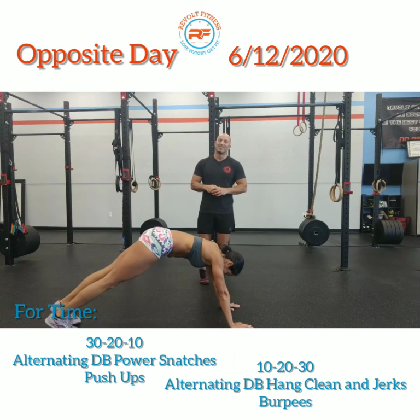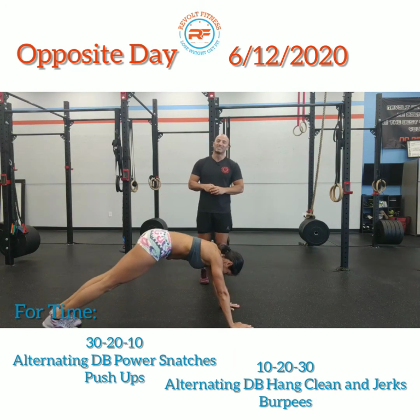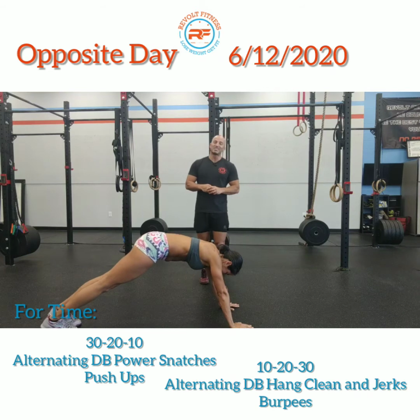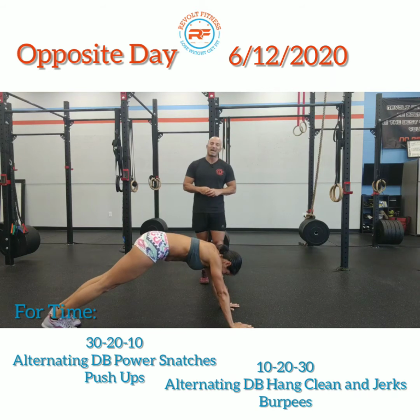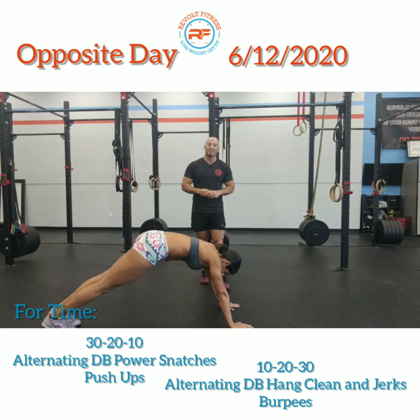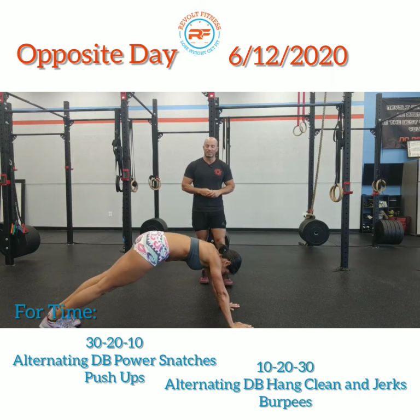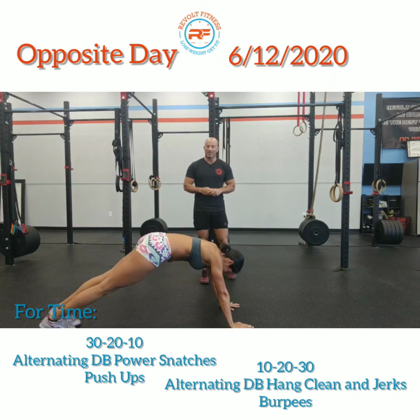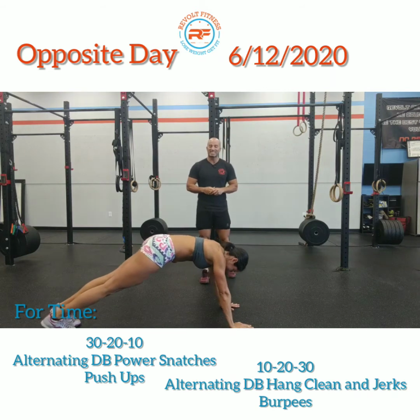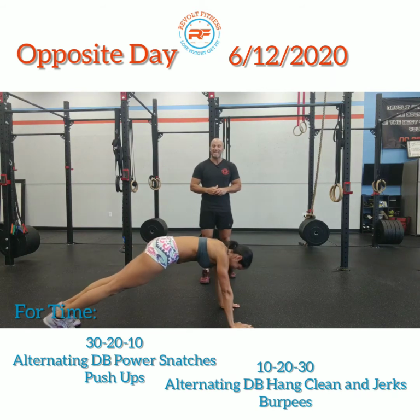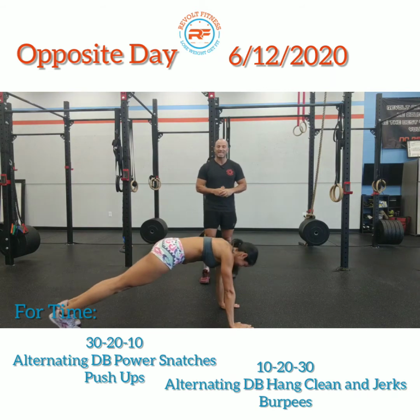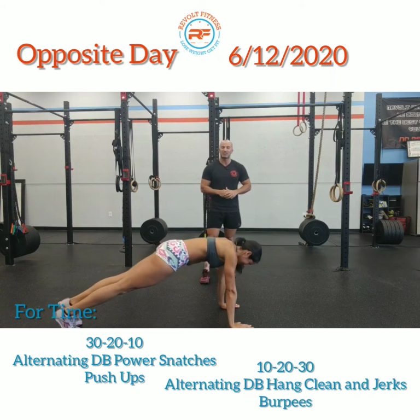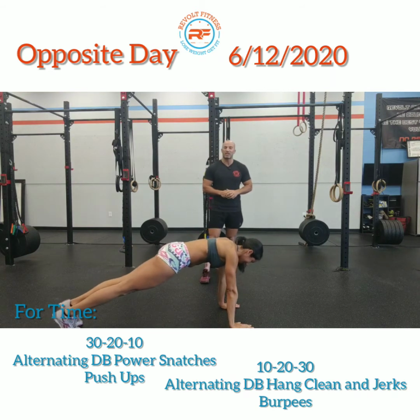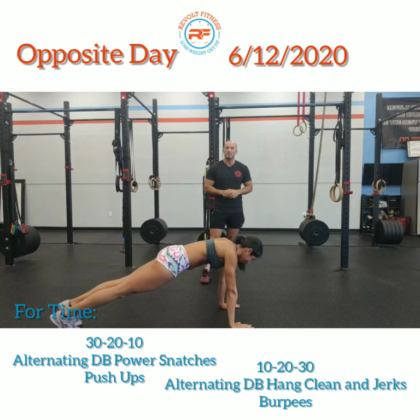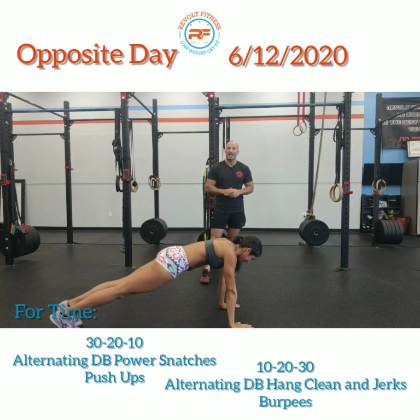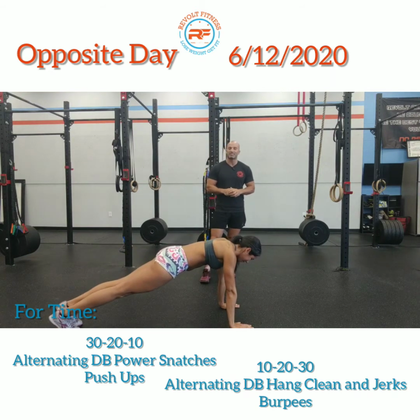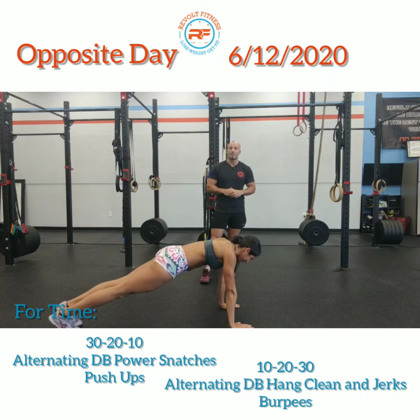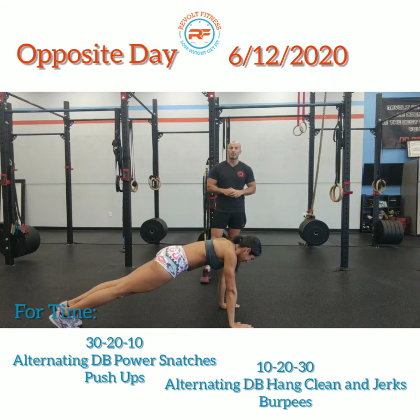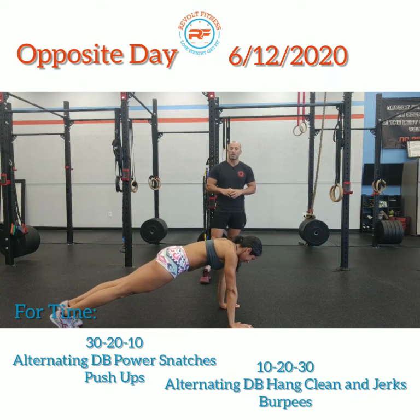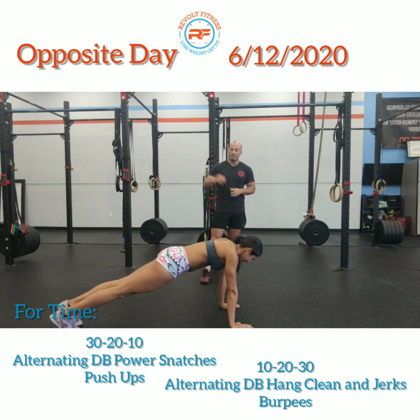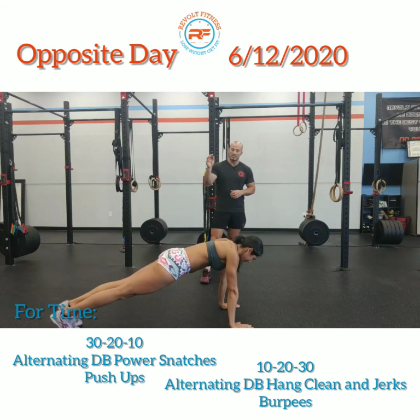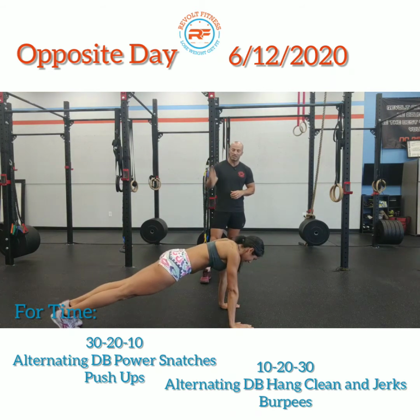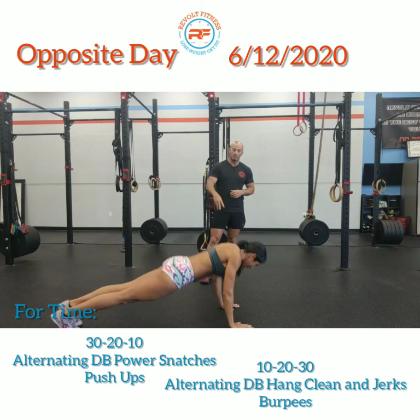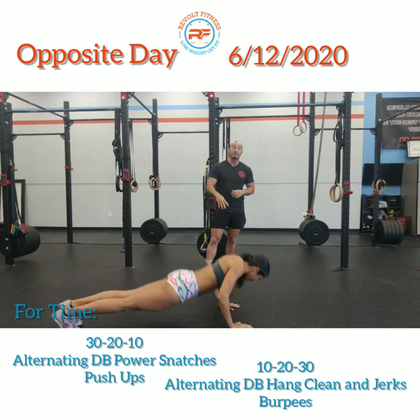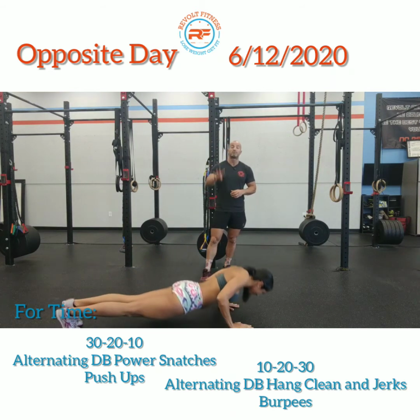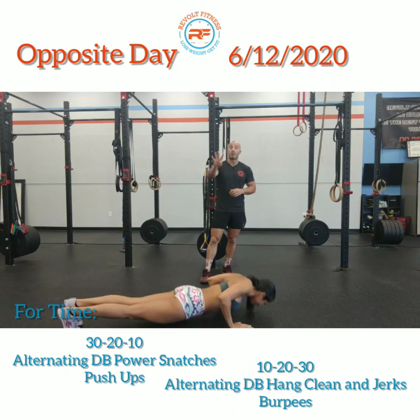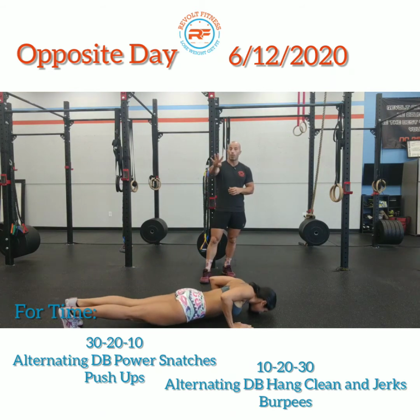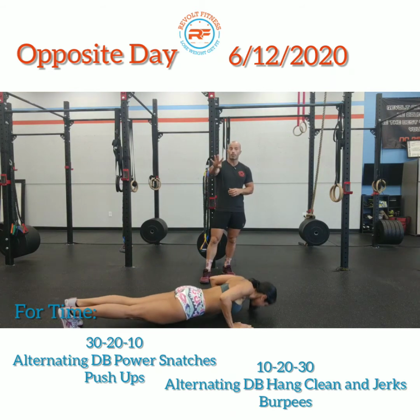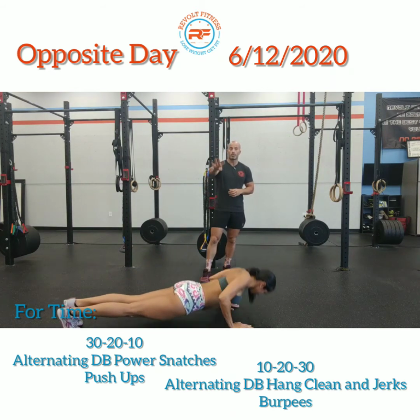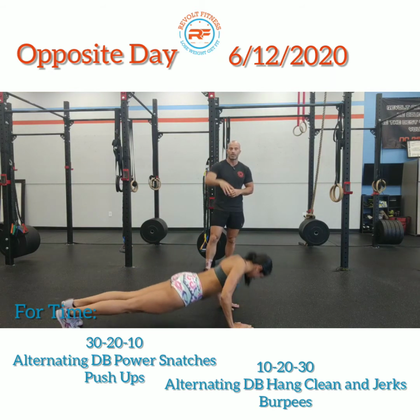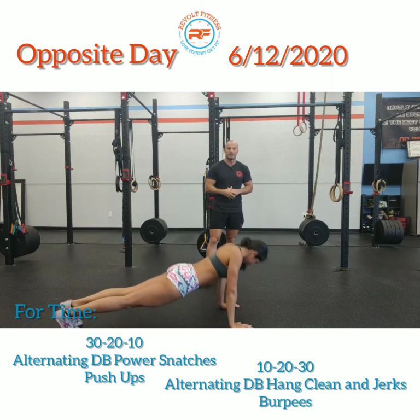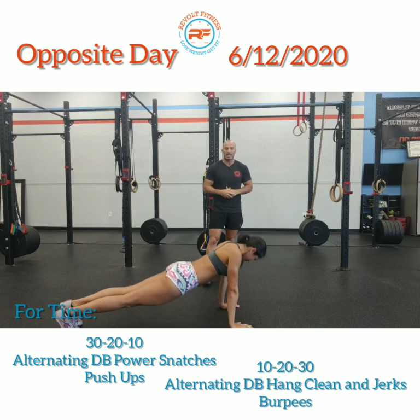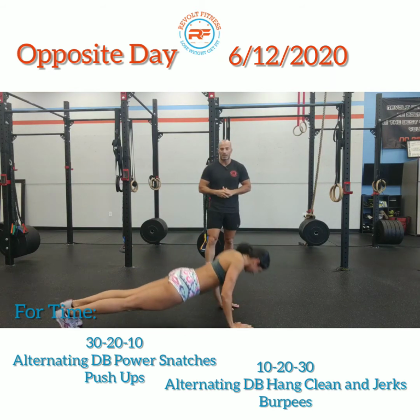Once you do that for 30 seconds, get back into that push-up position and give me four push-ups.